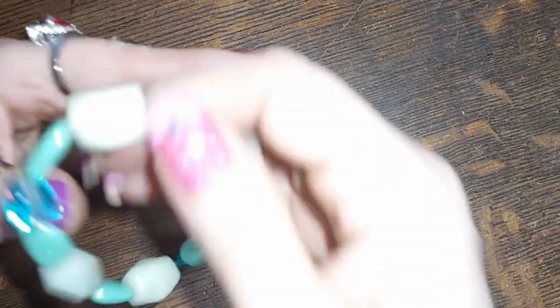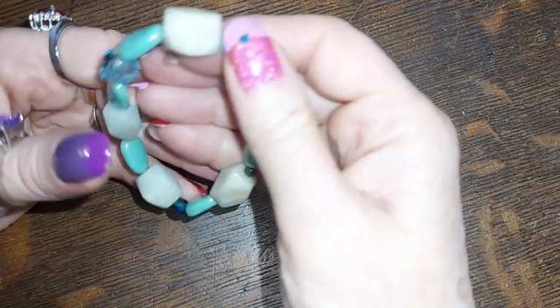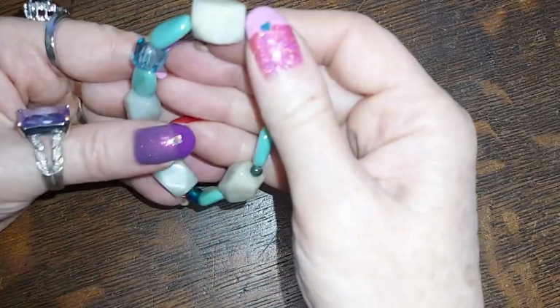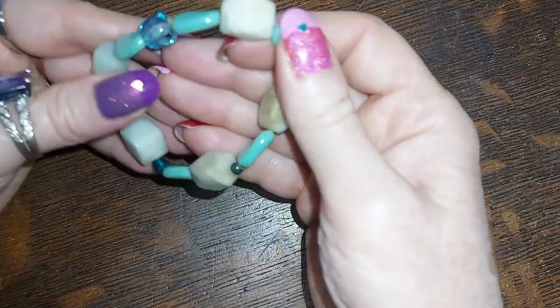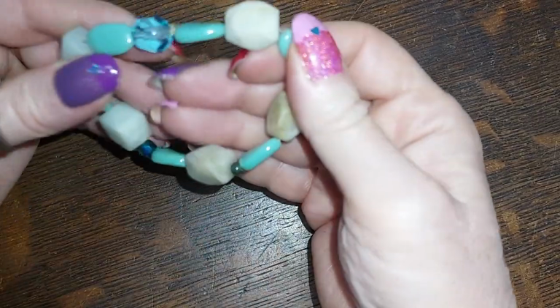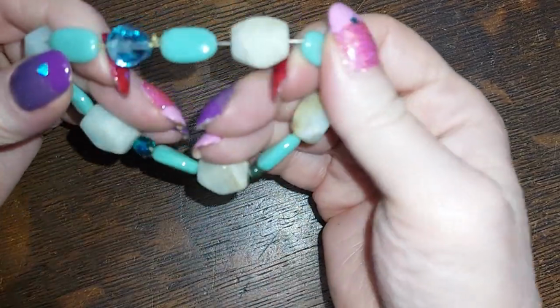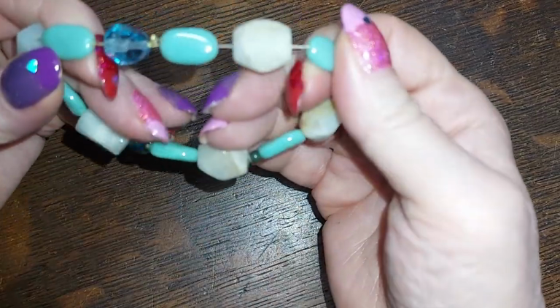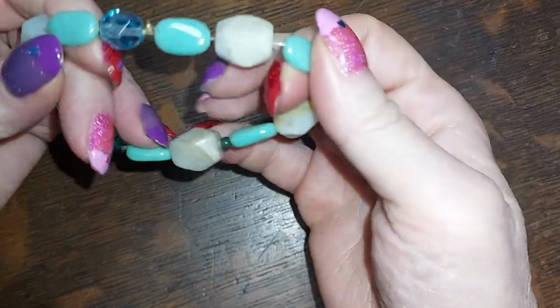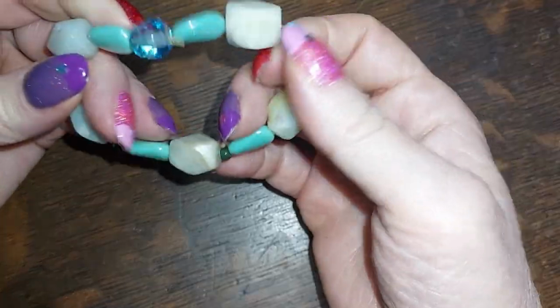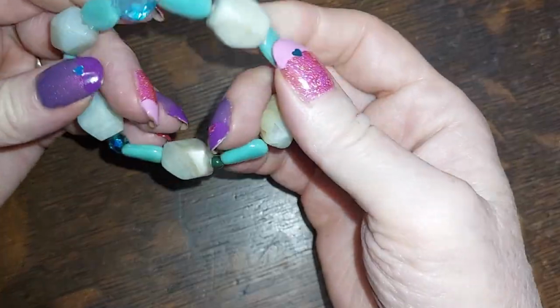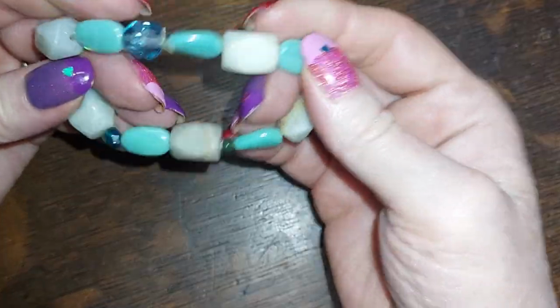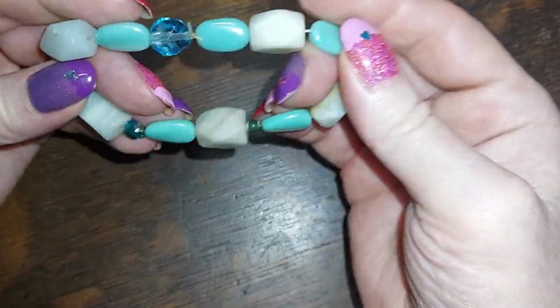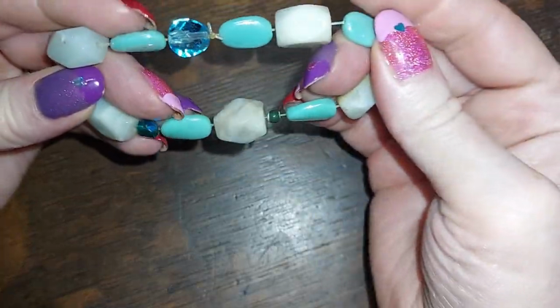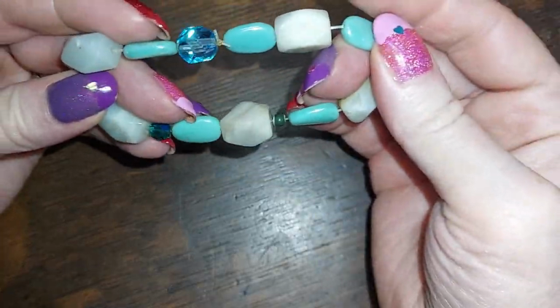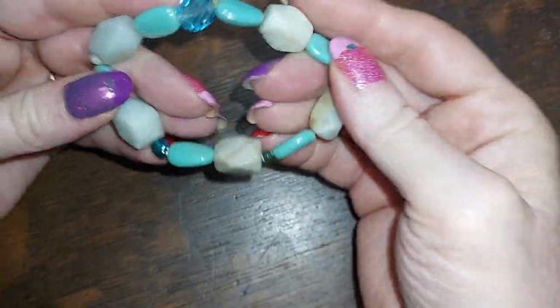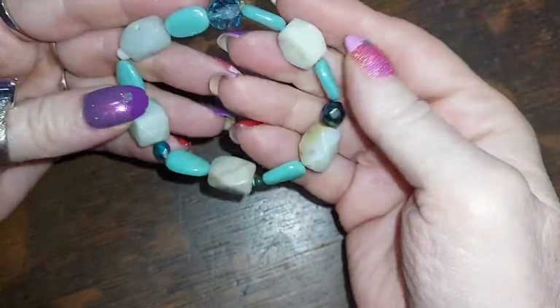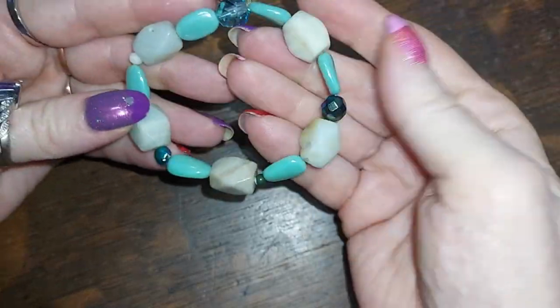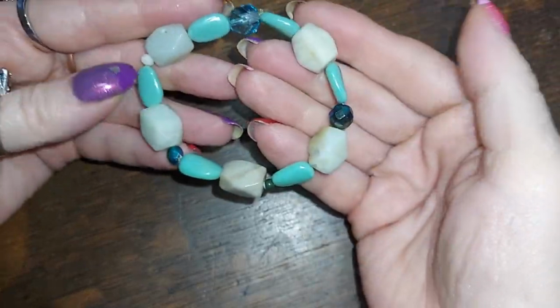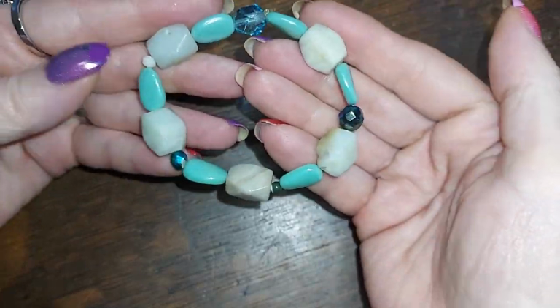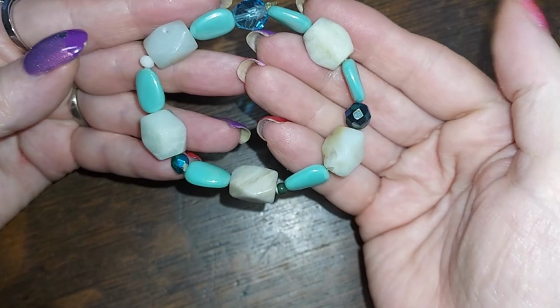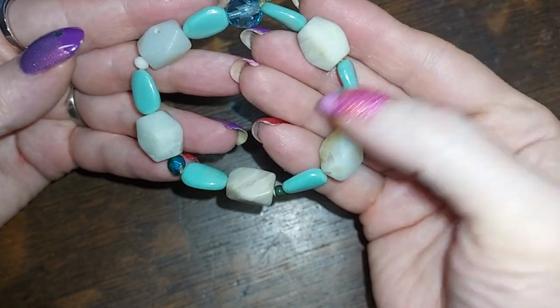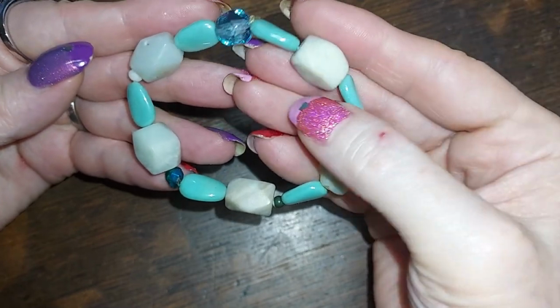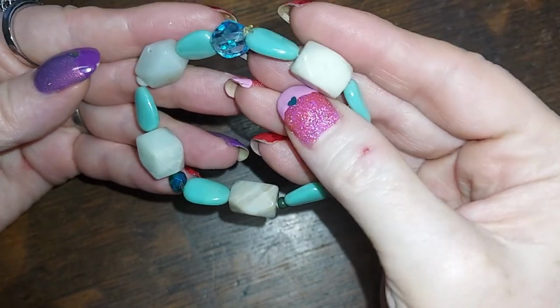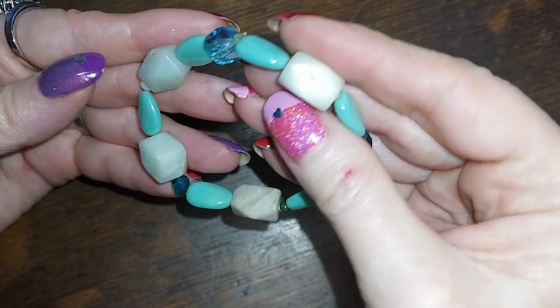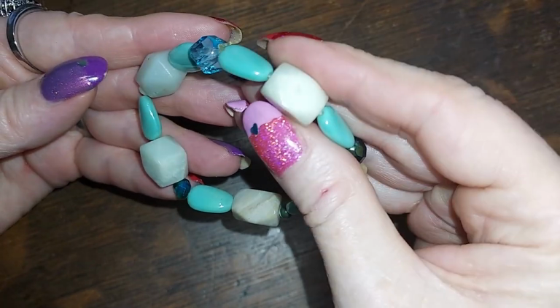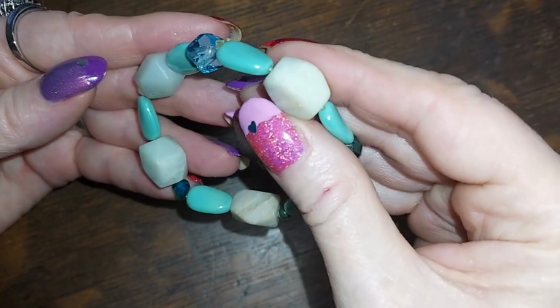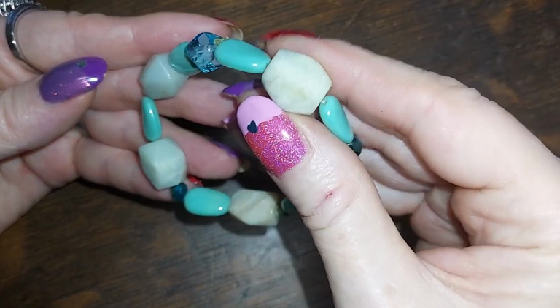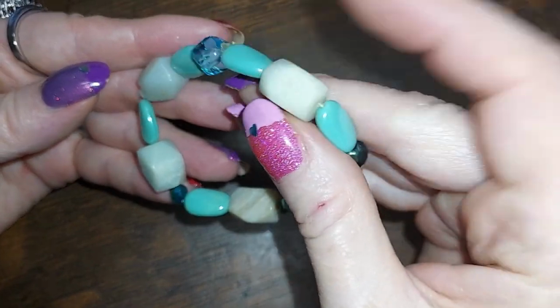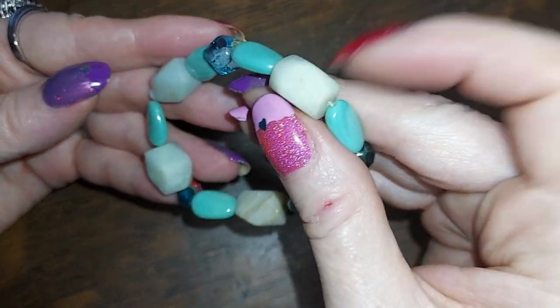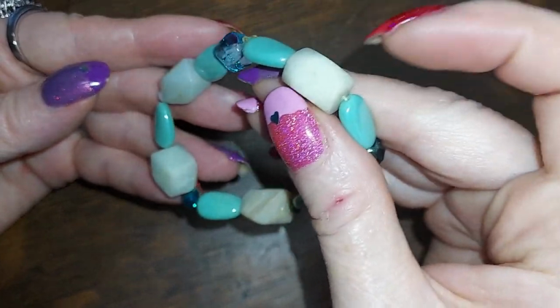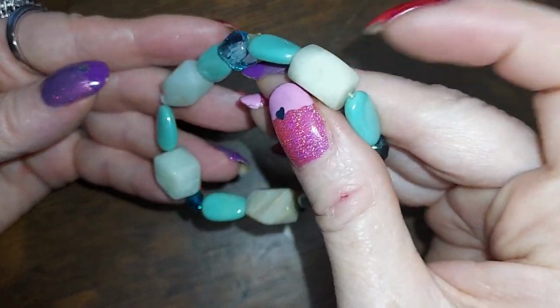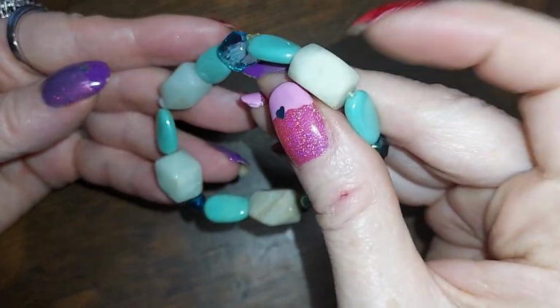This one is stone and glass. These are amazonite, I'm pretty sure.